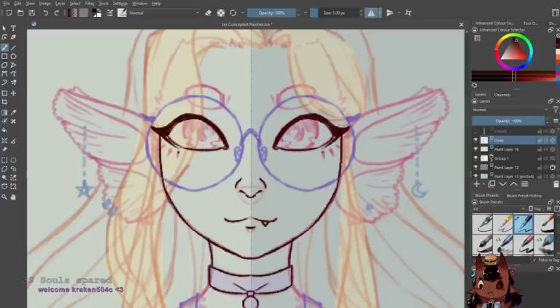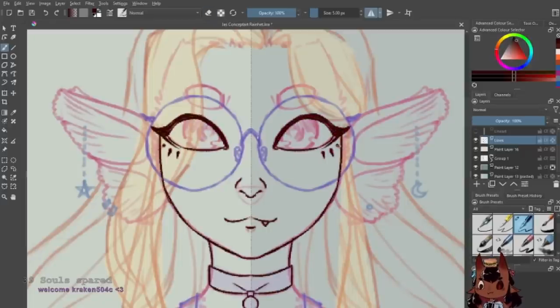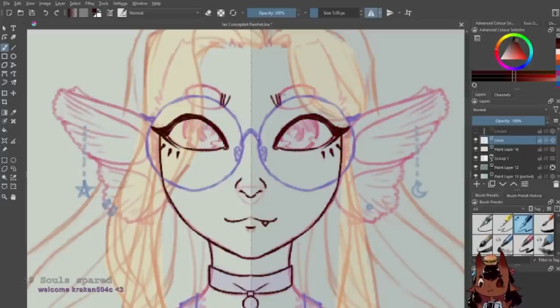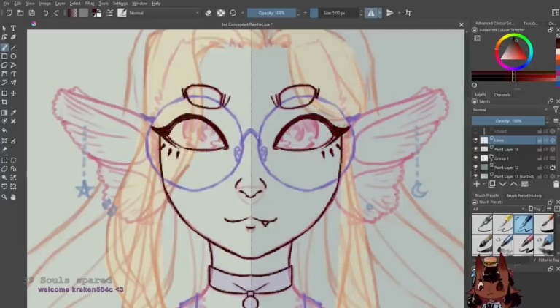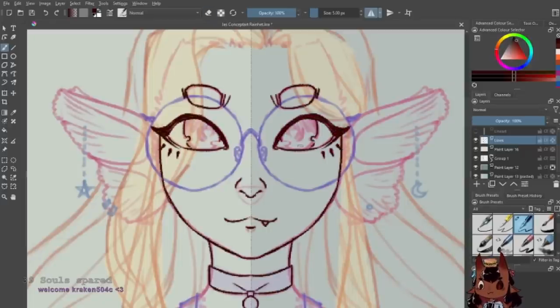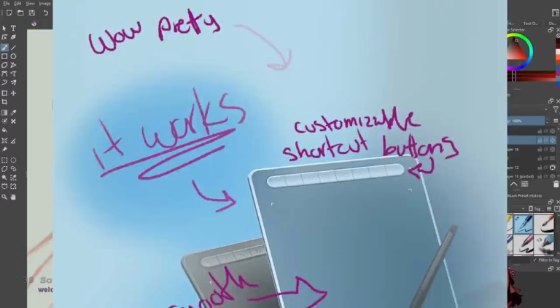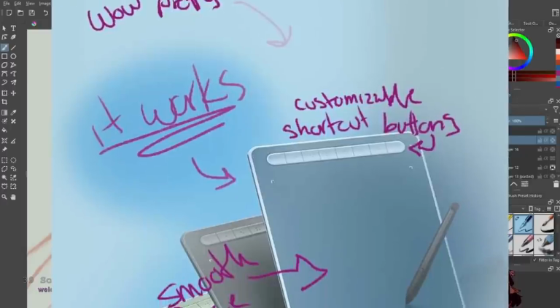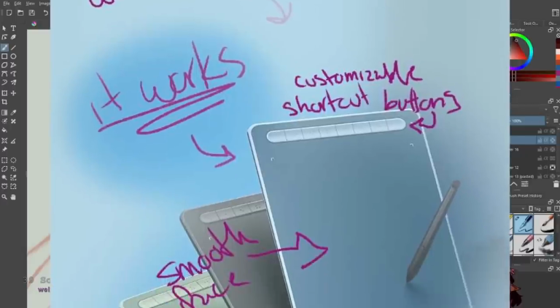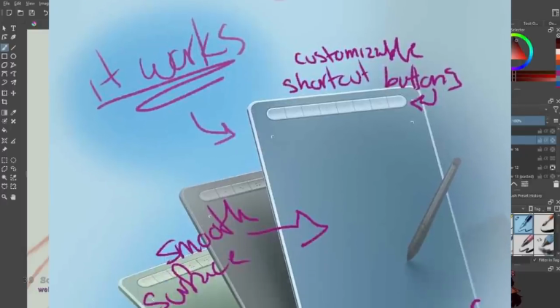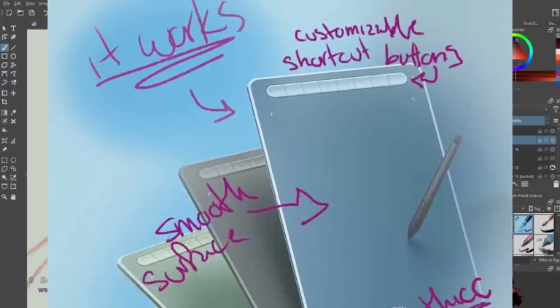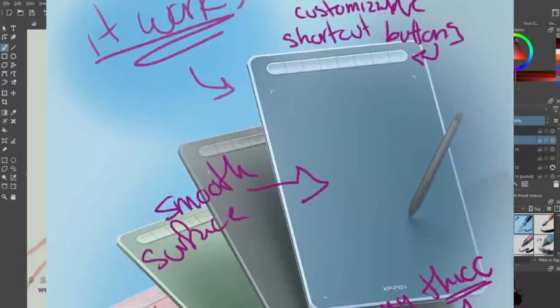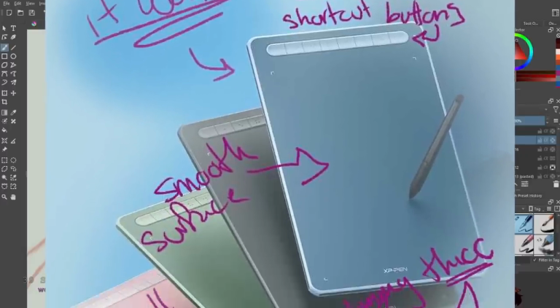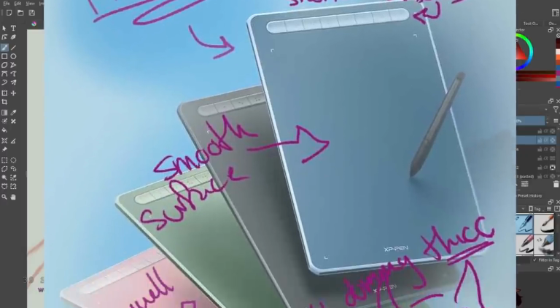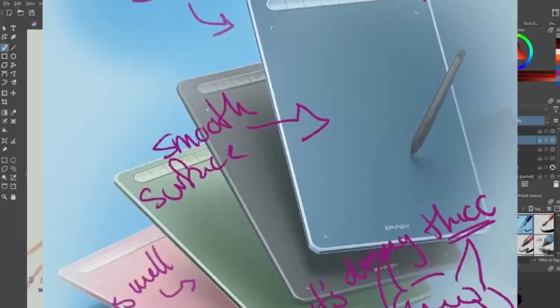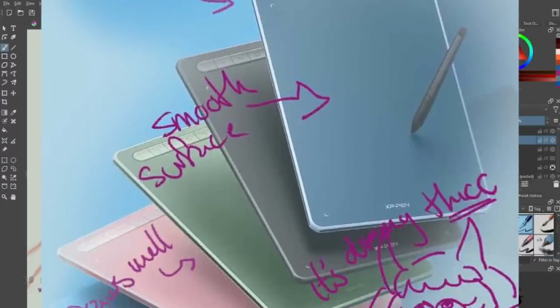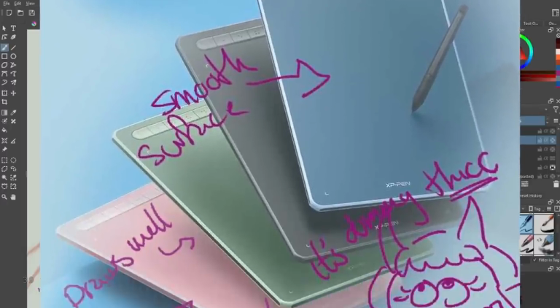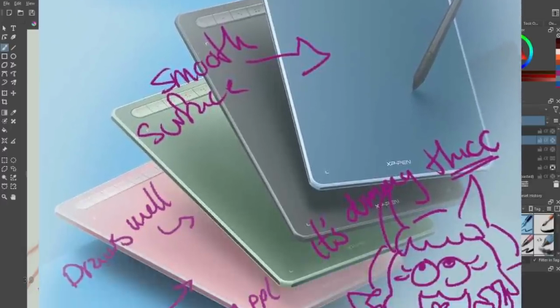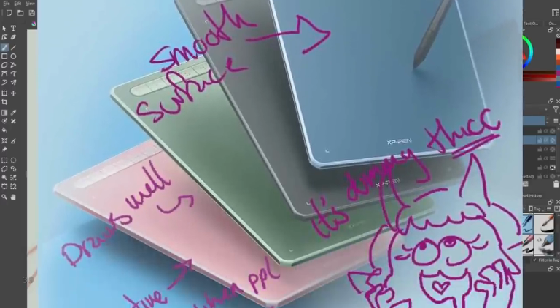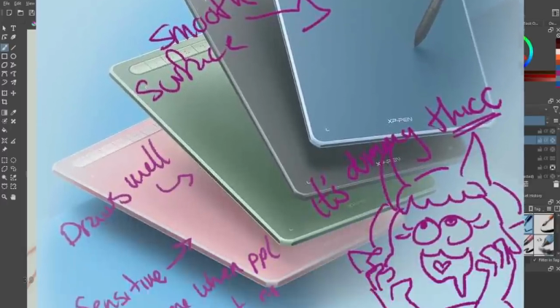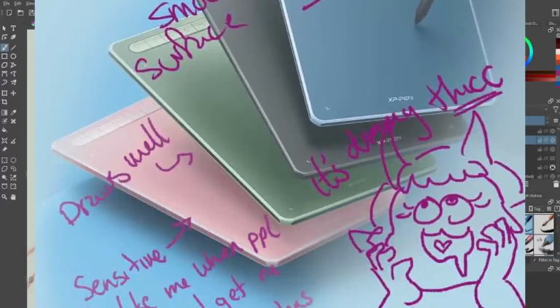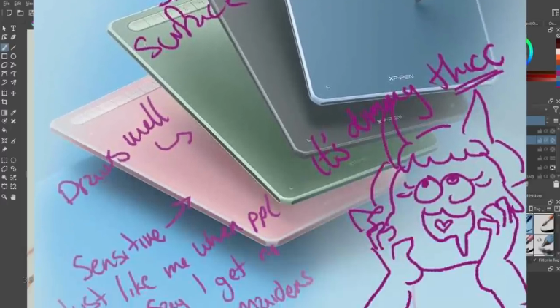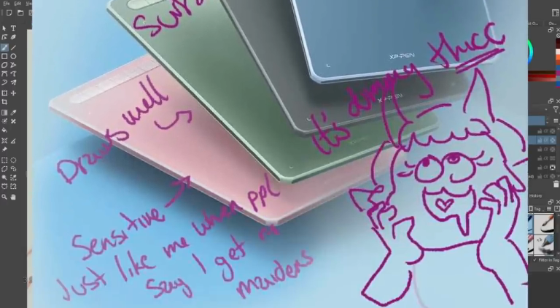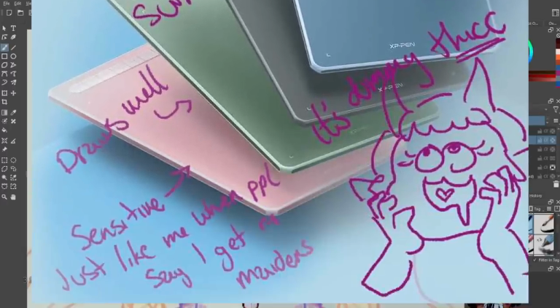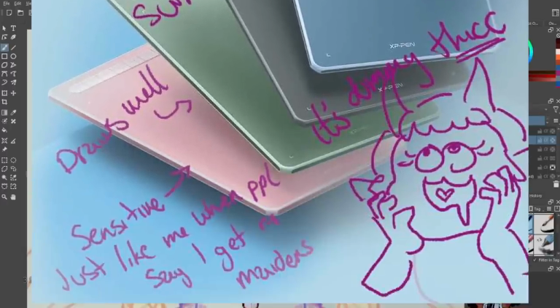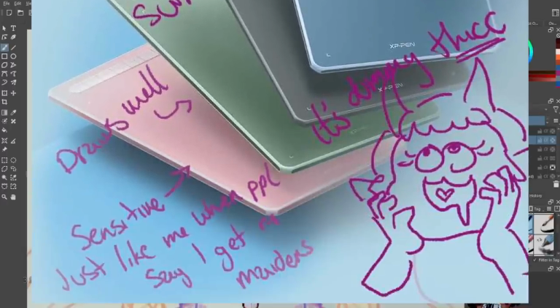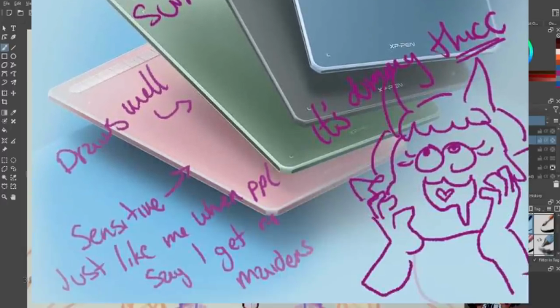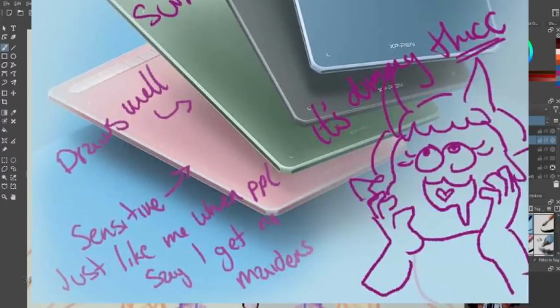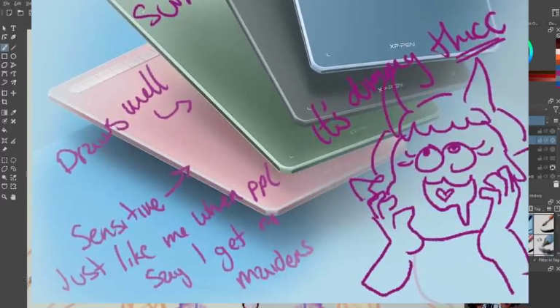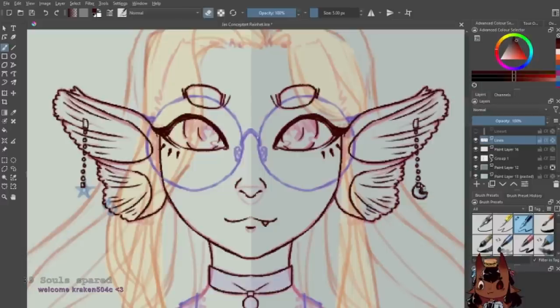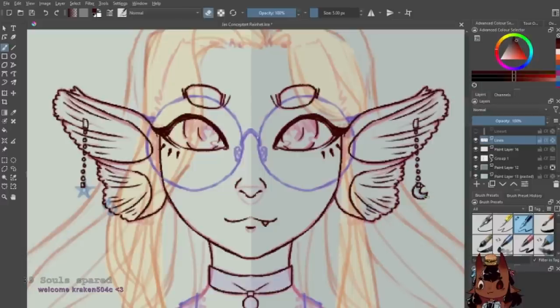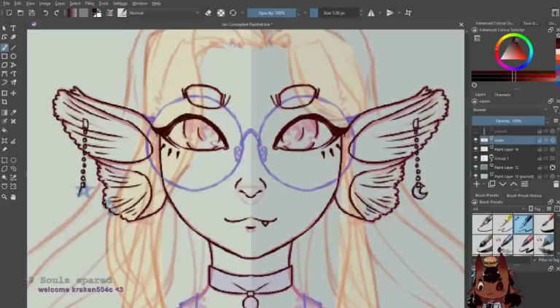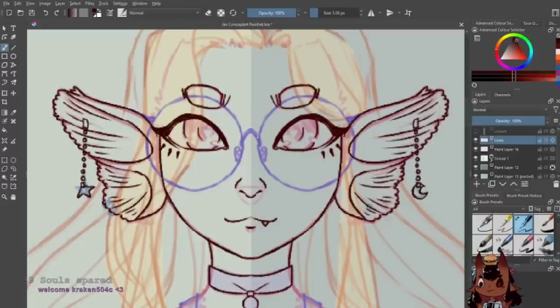Let me say it again for the people in the back: XP-Pen Deco LW — it exists, I use it, it still works. Buy it if you want.